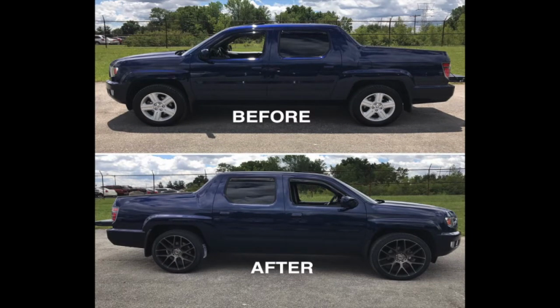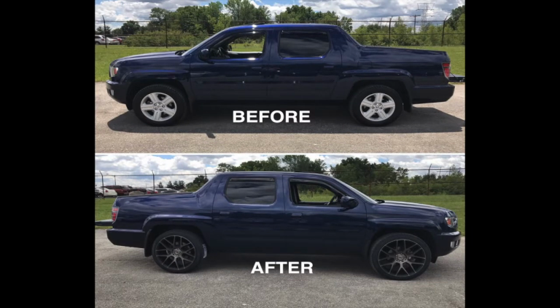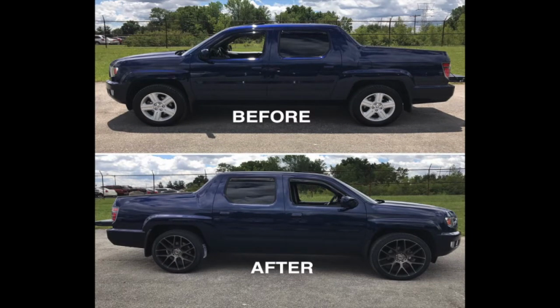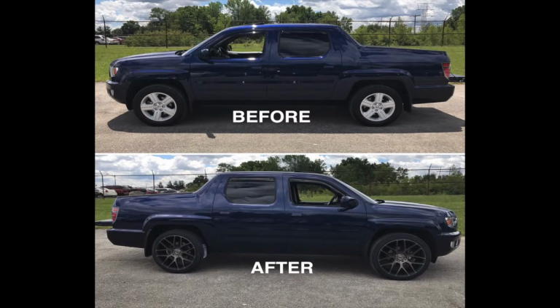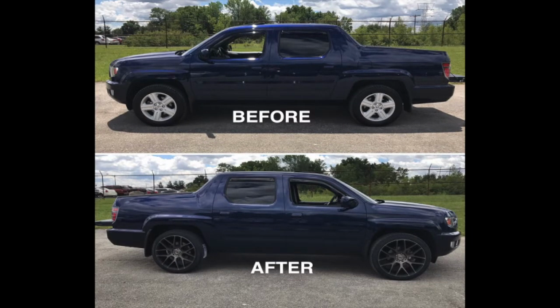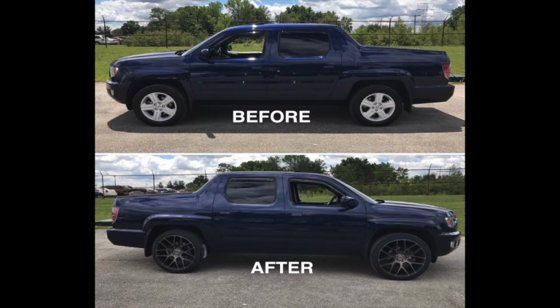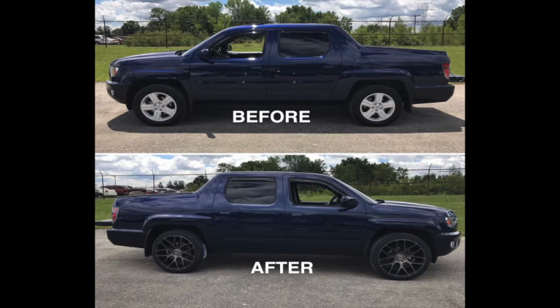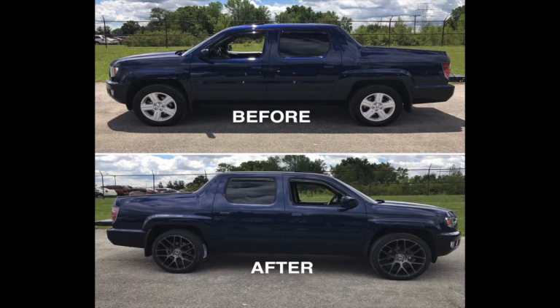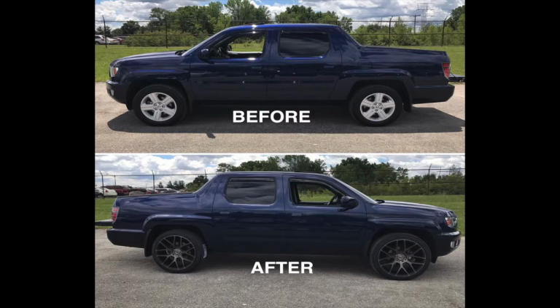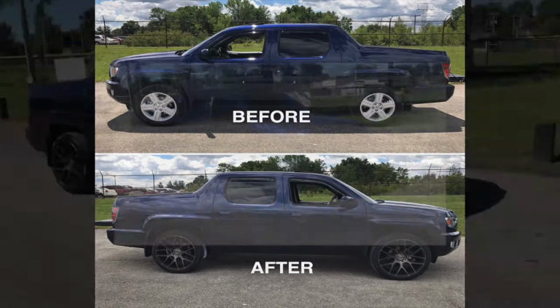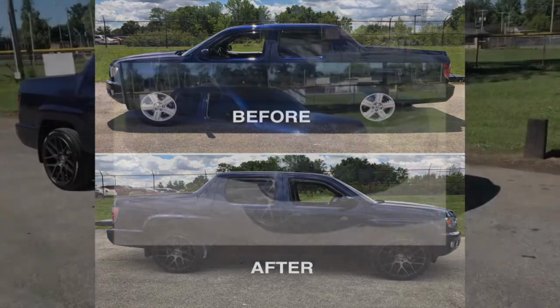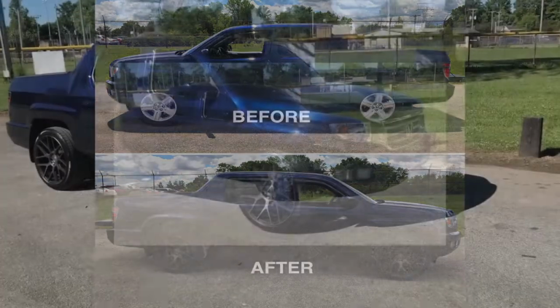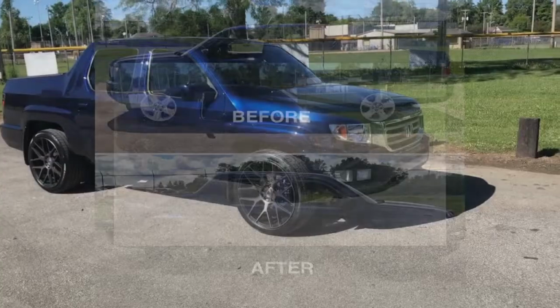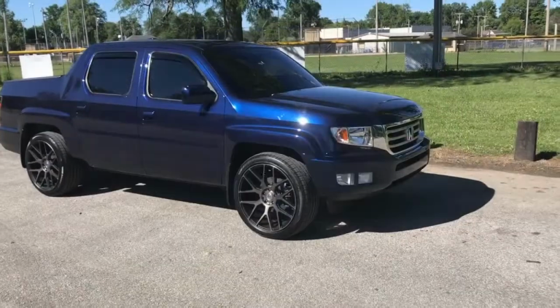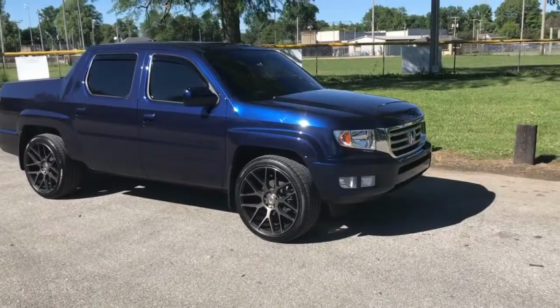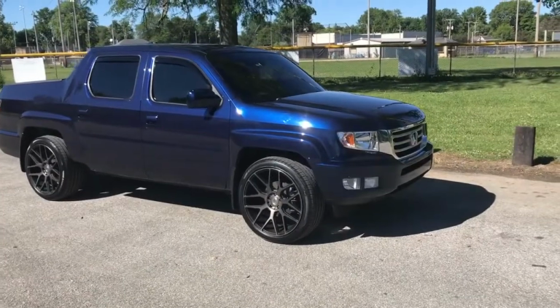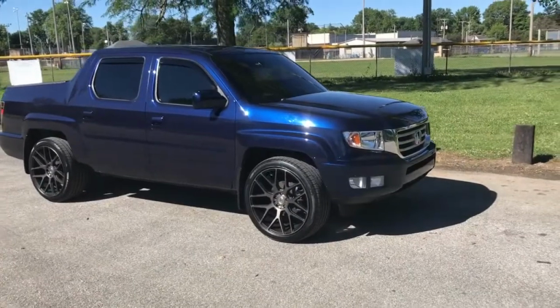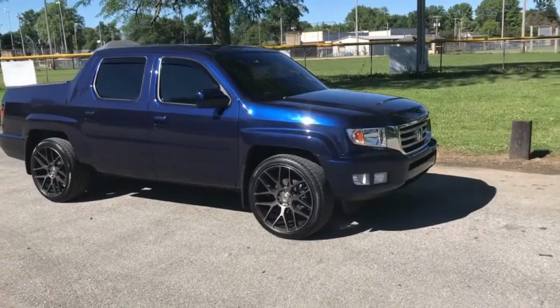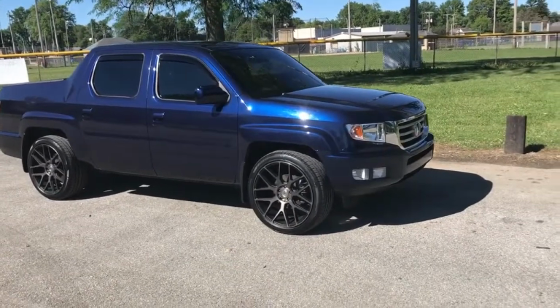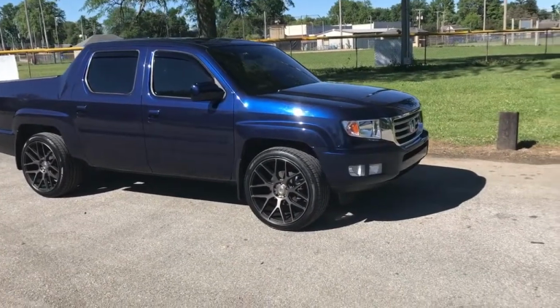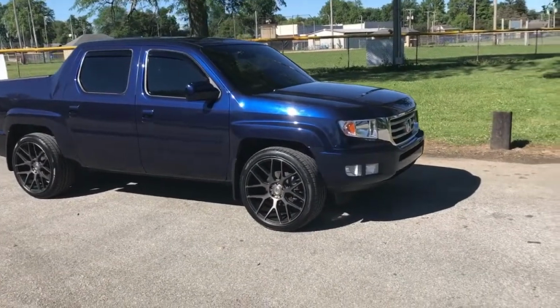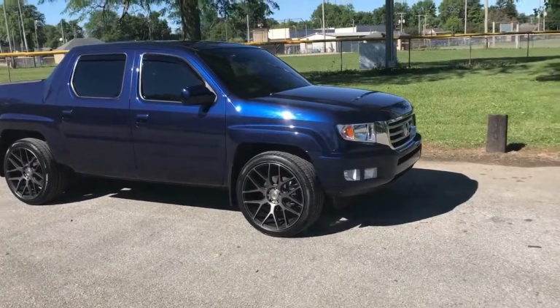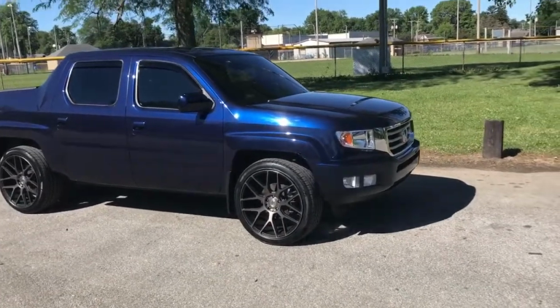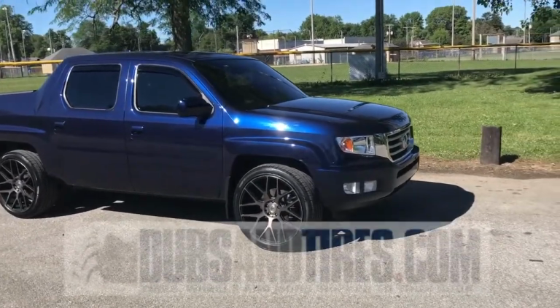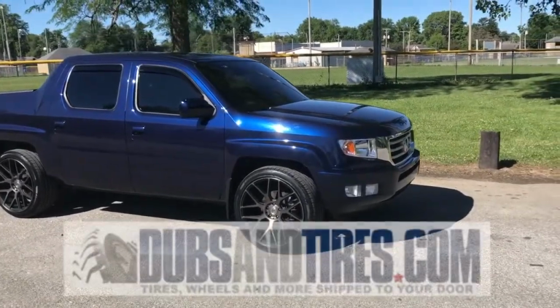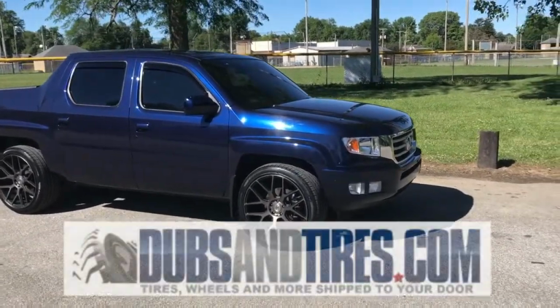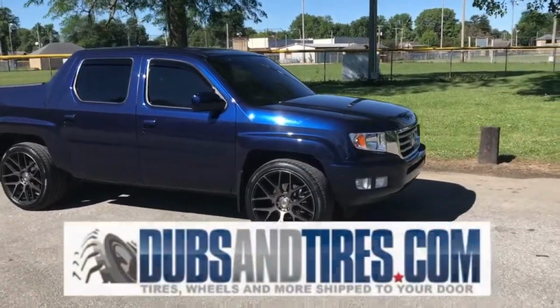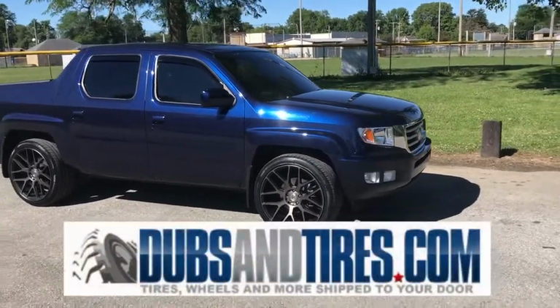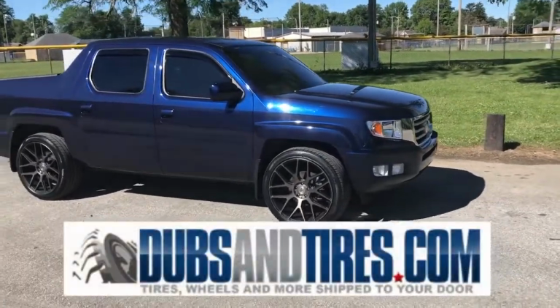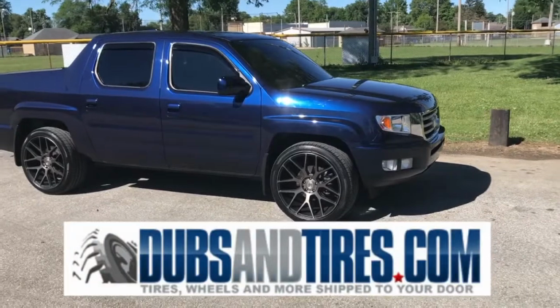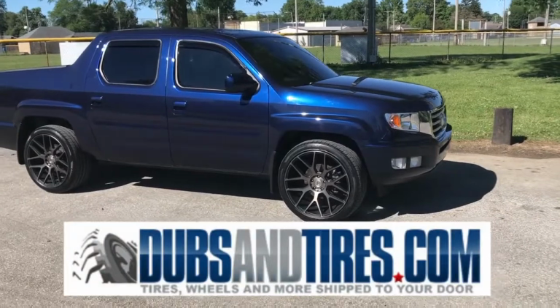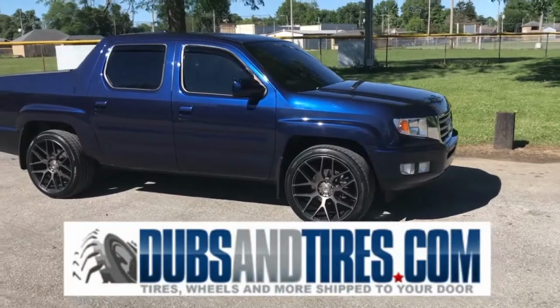This setup is just absolutely sick. I couldn't be happier. Thanks again to dubsandtires.com for giving me exactly what I was looking for.